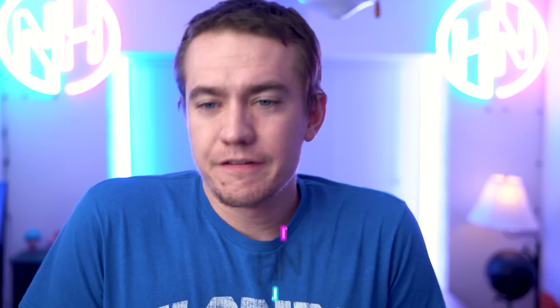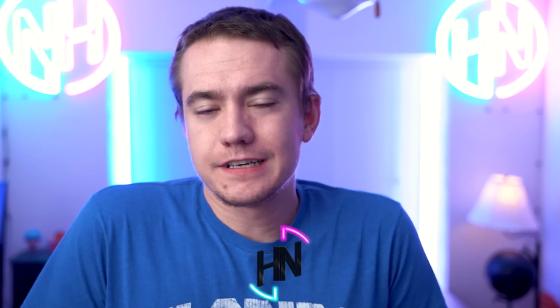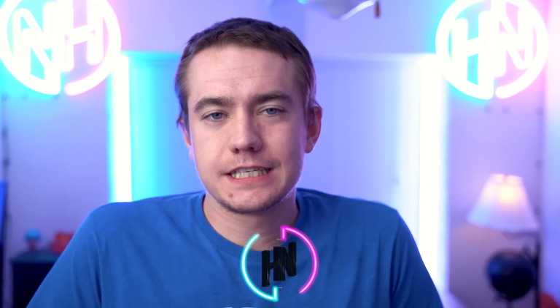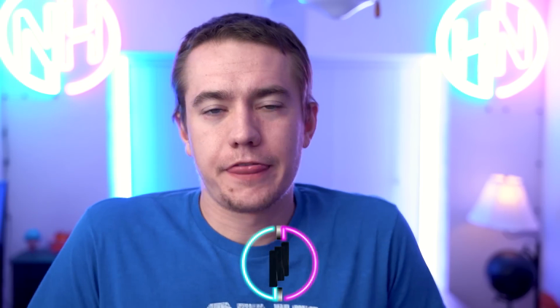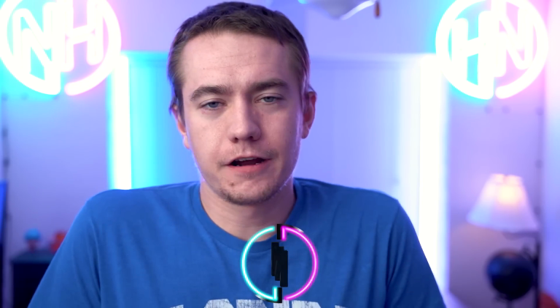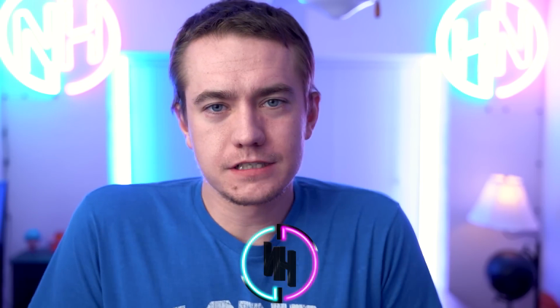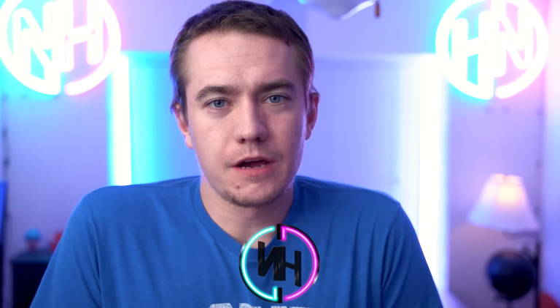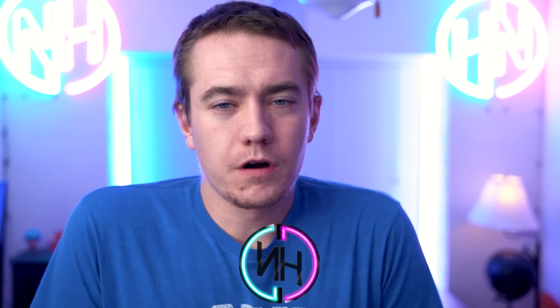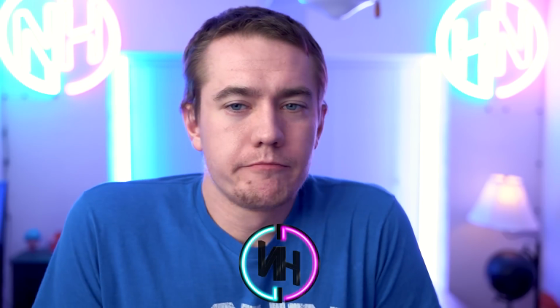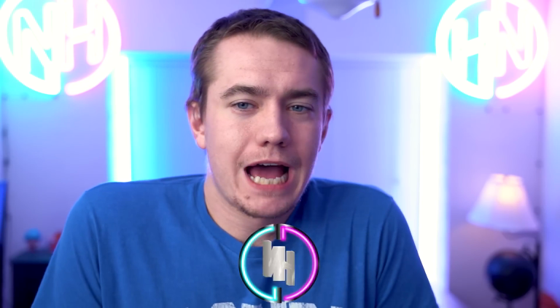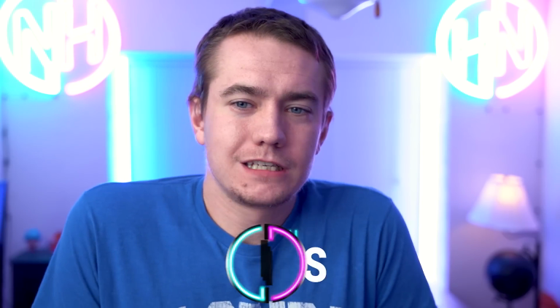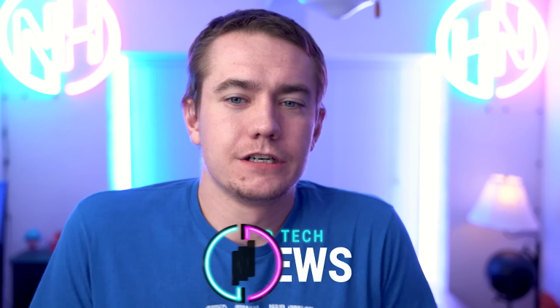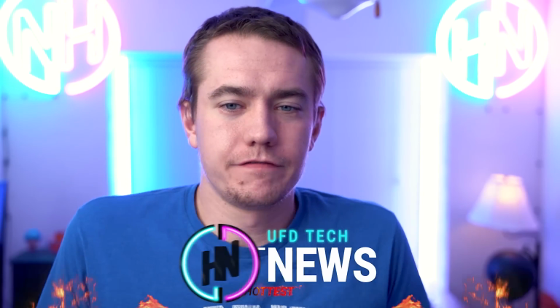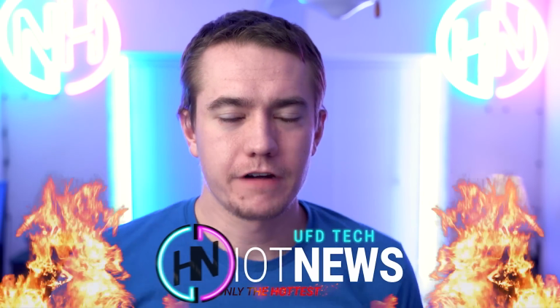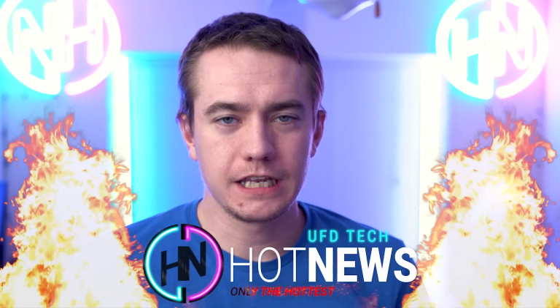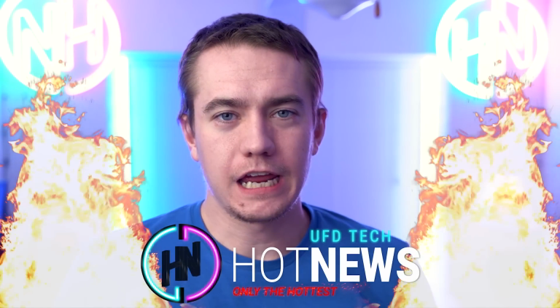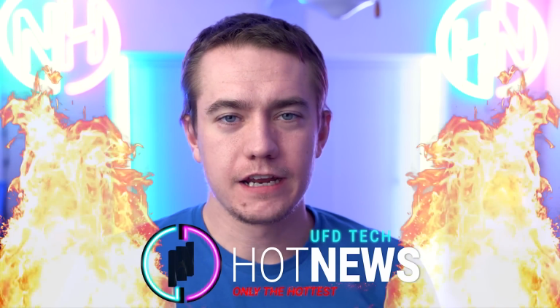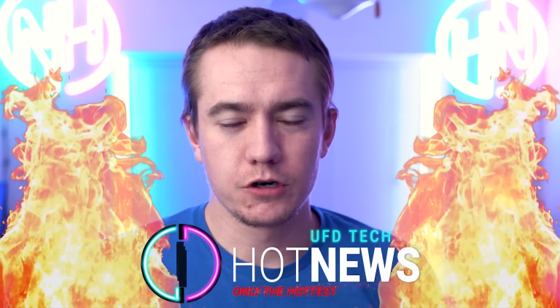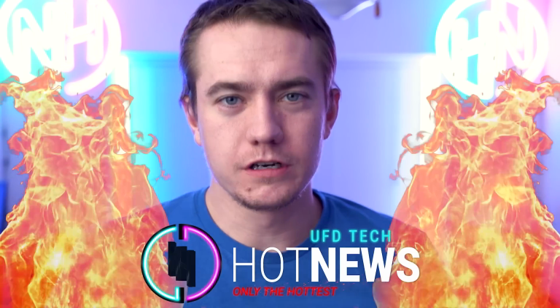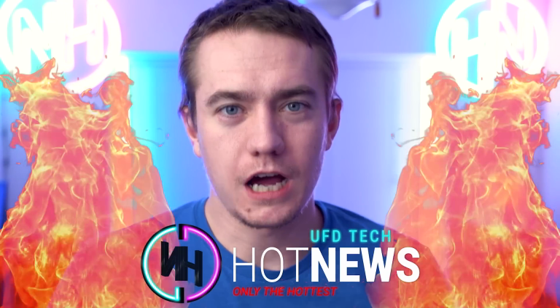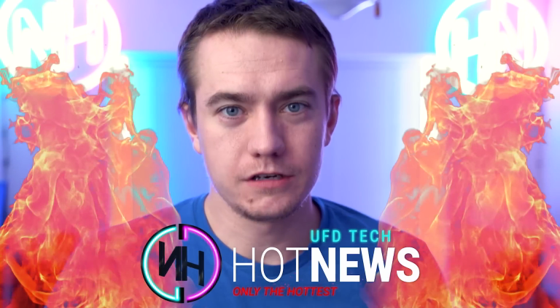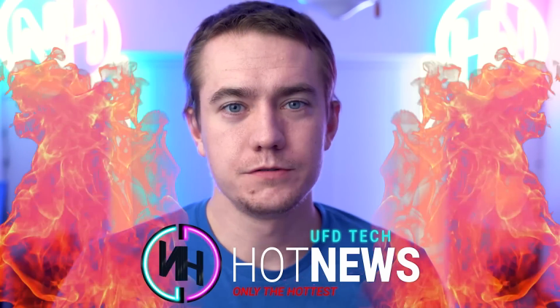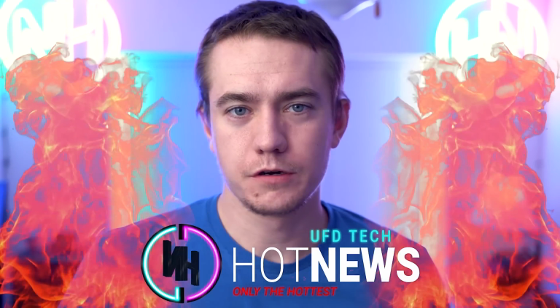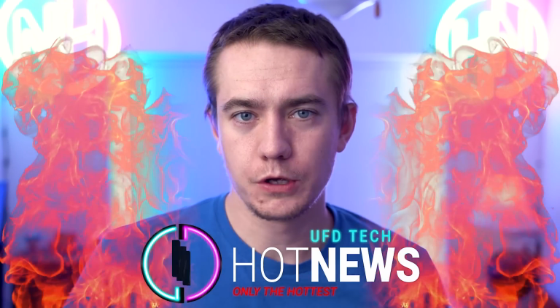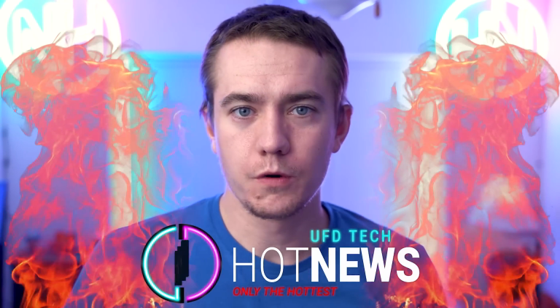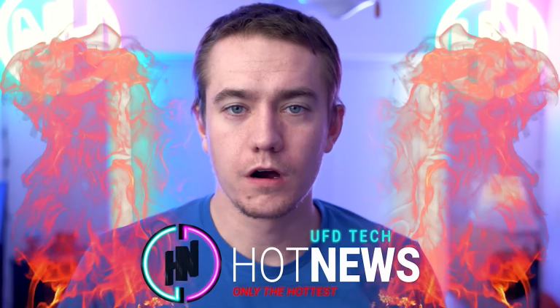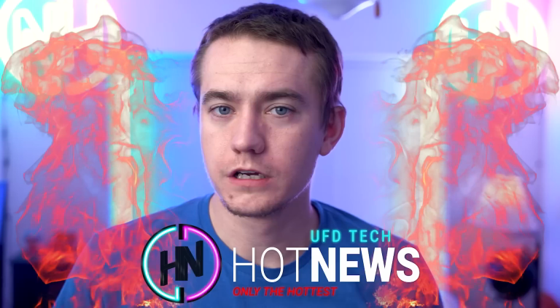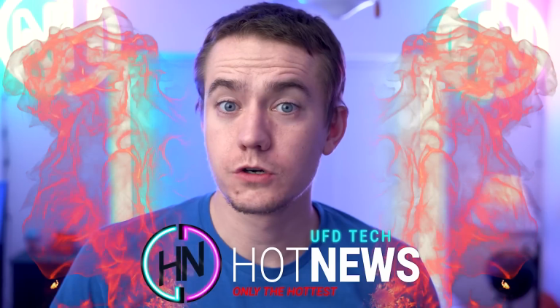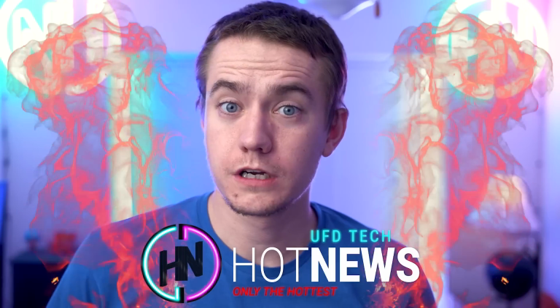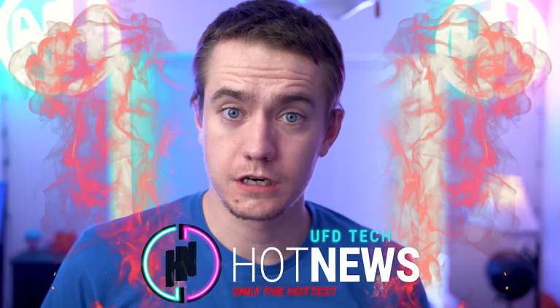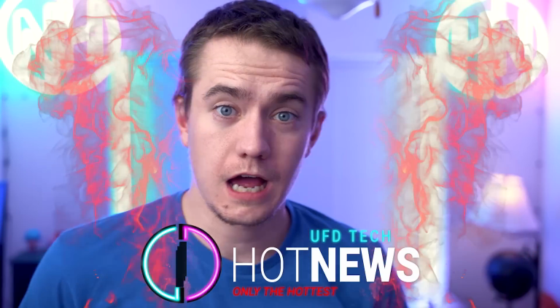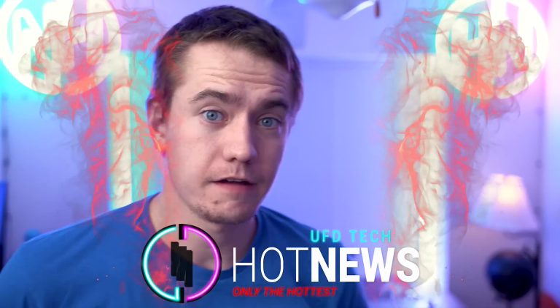Hey friends, it's a Thursday. Welcome back to your friendly neighborhood hot news. Hope you are enjoying your life.